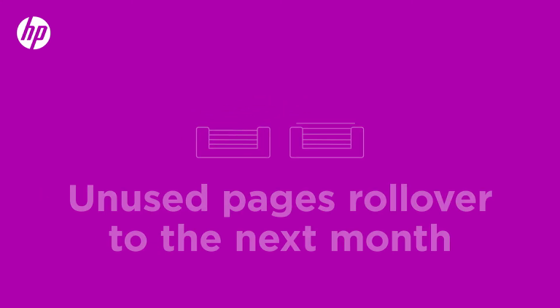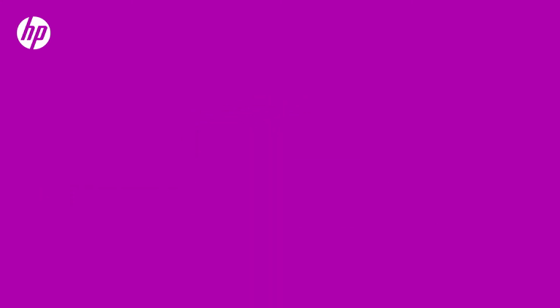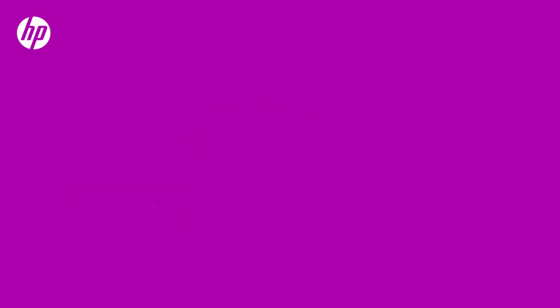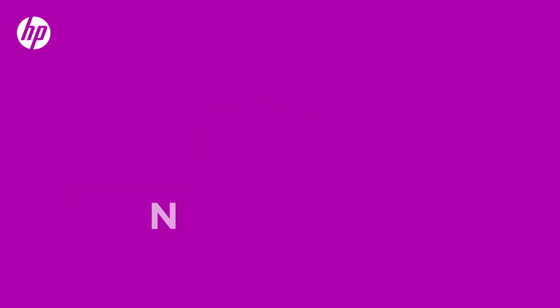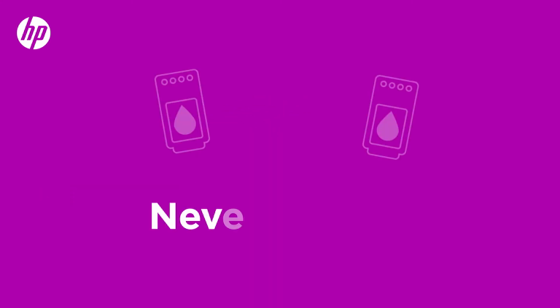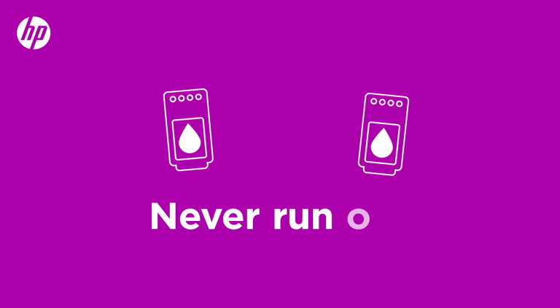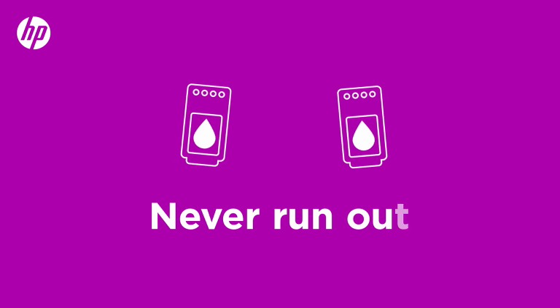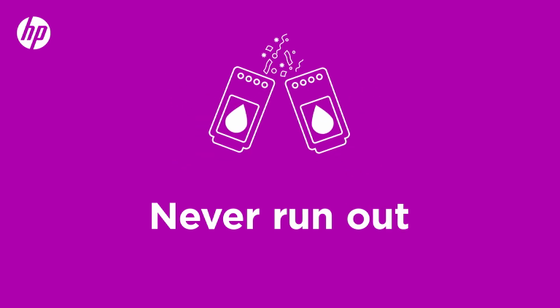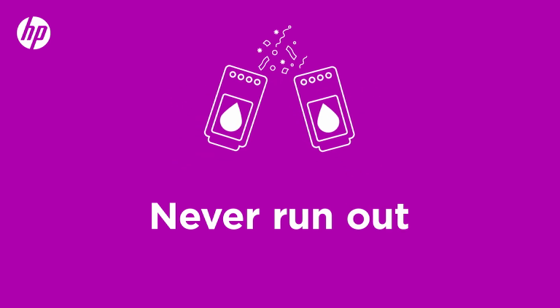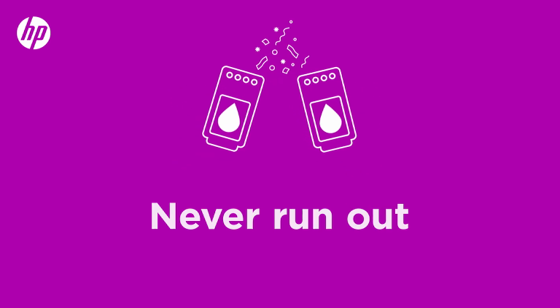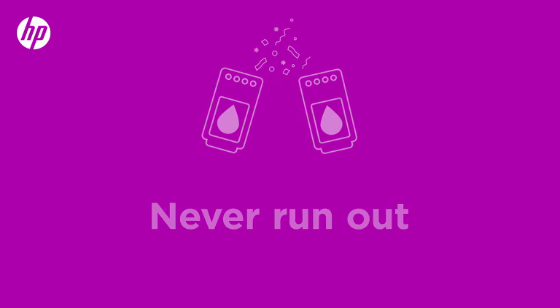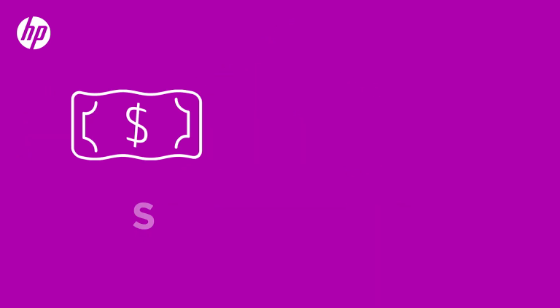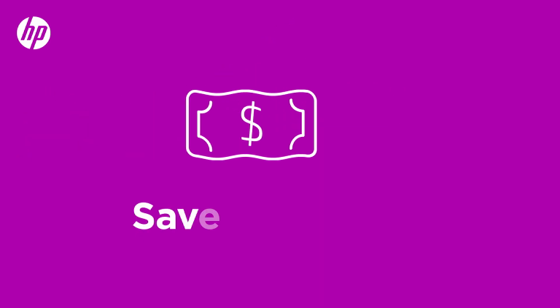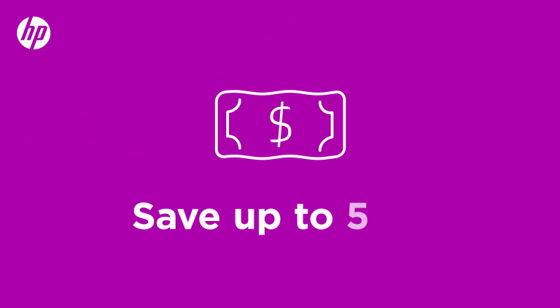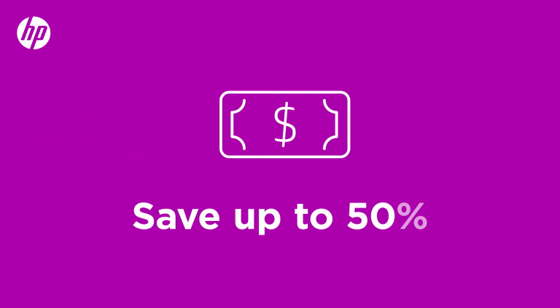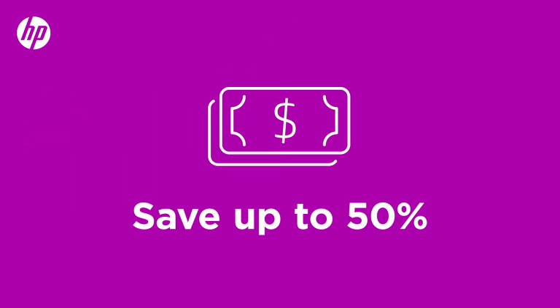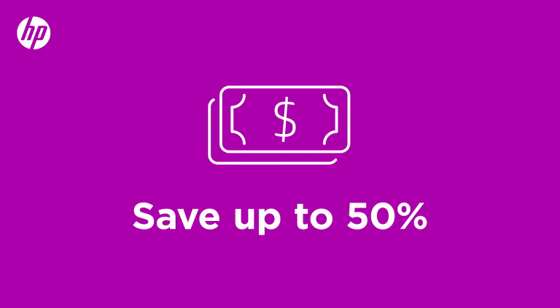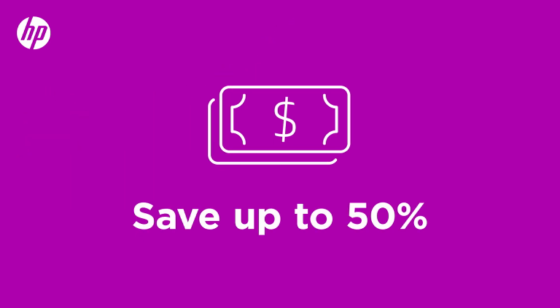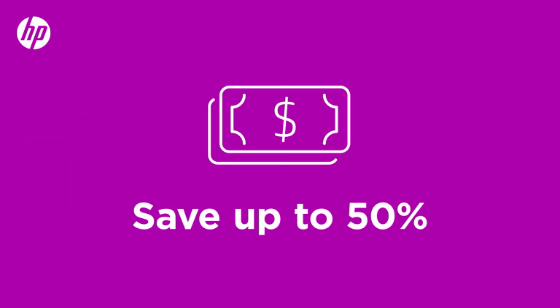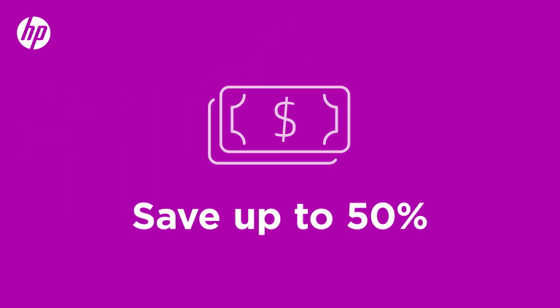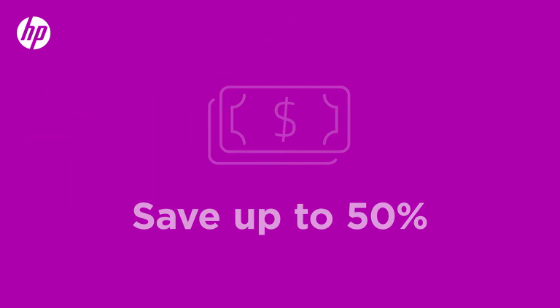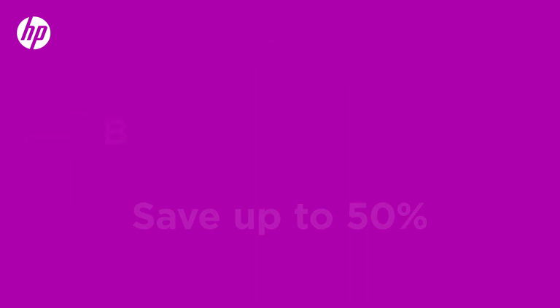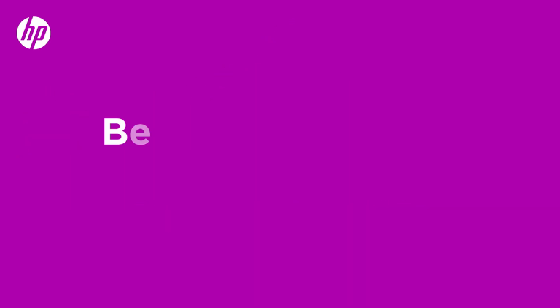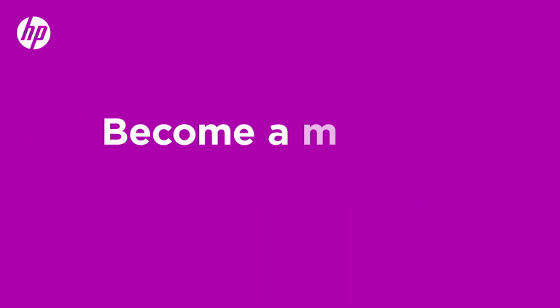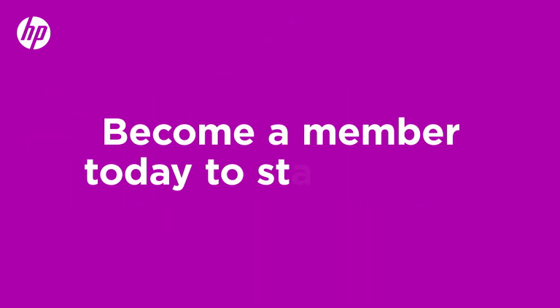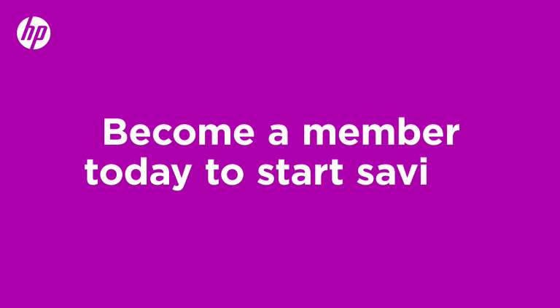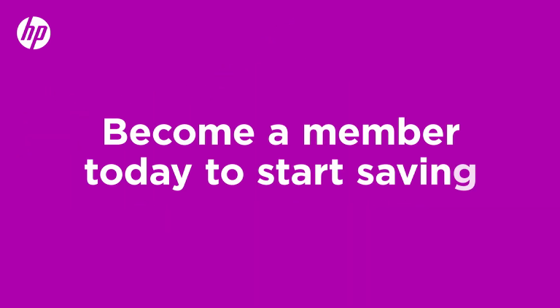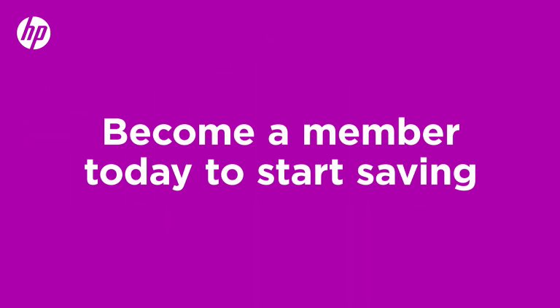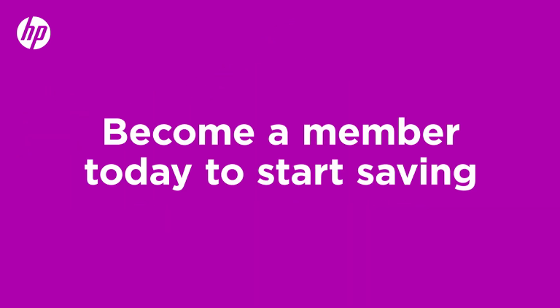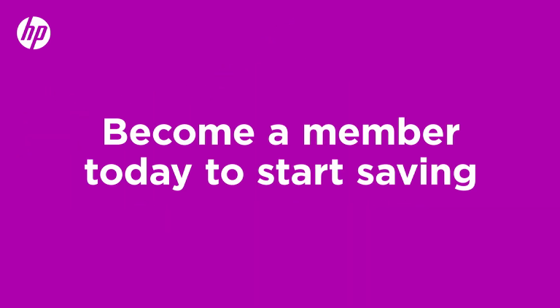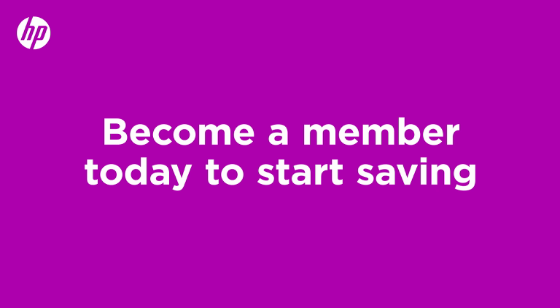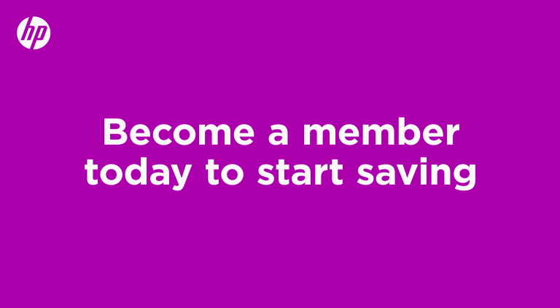Instant Ink. Never run out and save up to 50% on ink or toner. Become a member today to start saving.